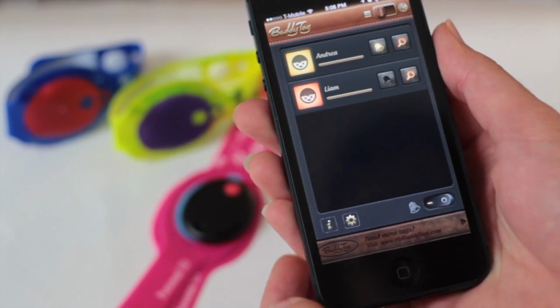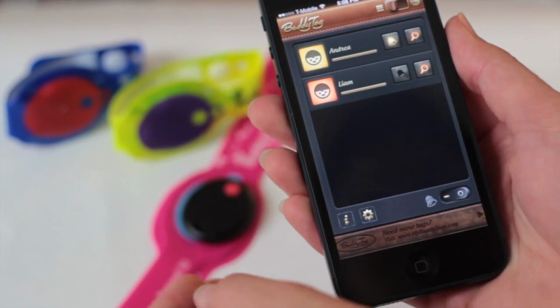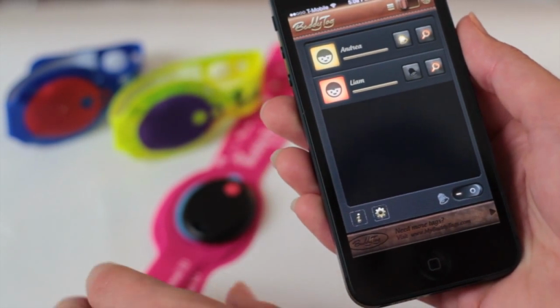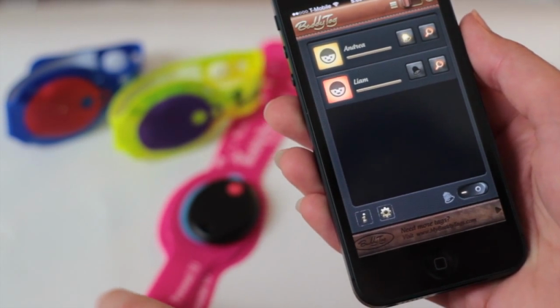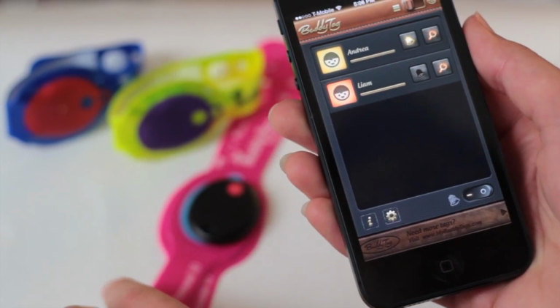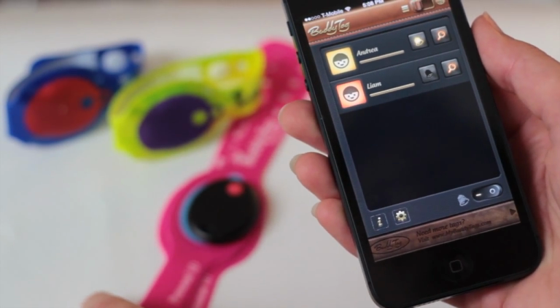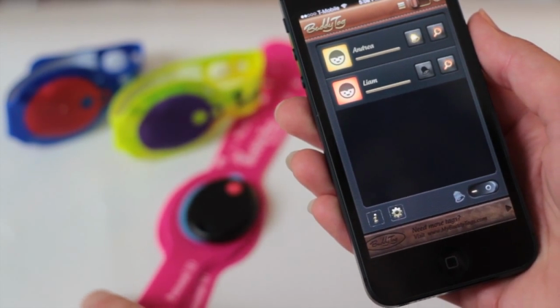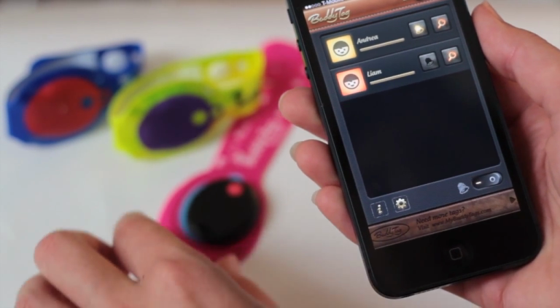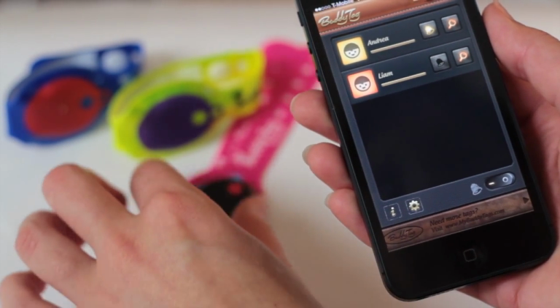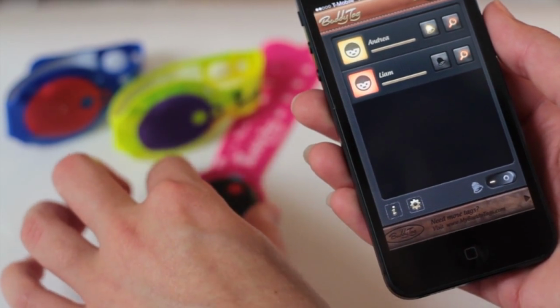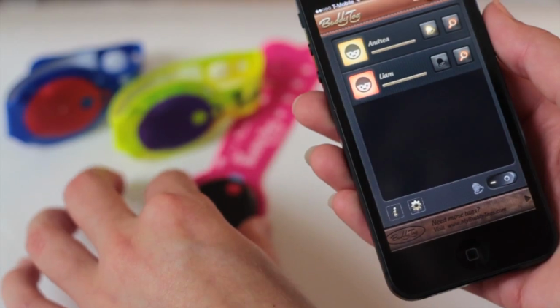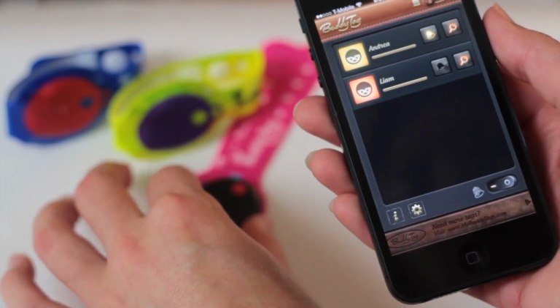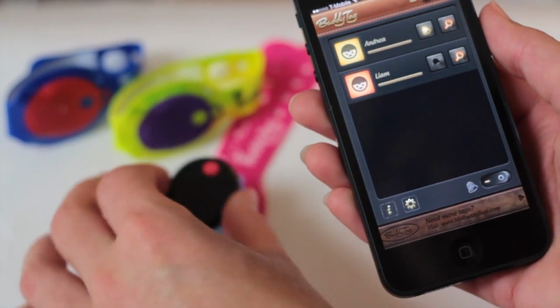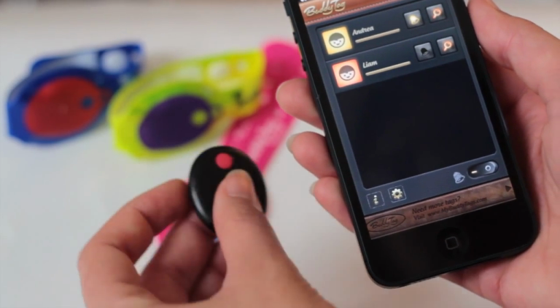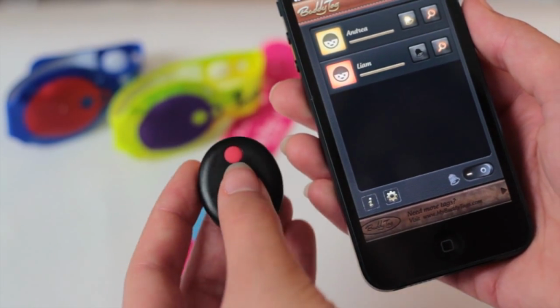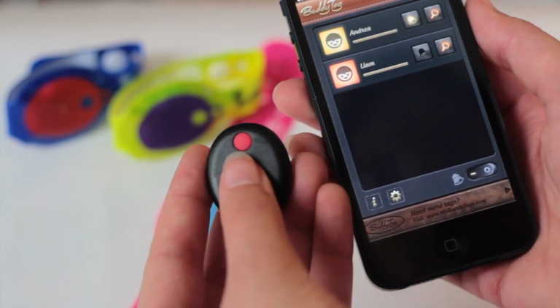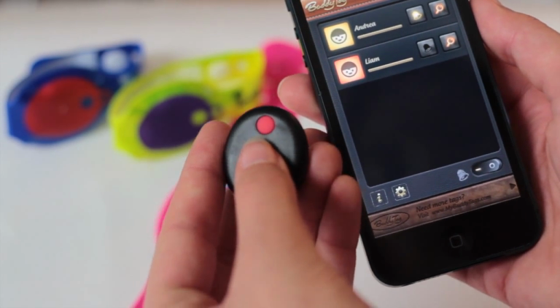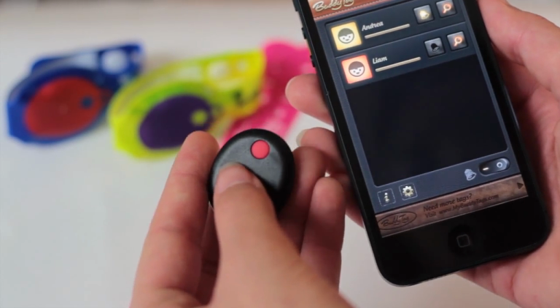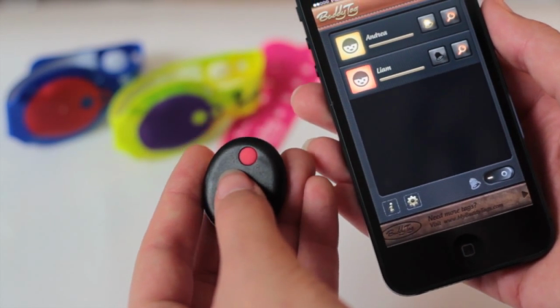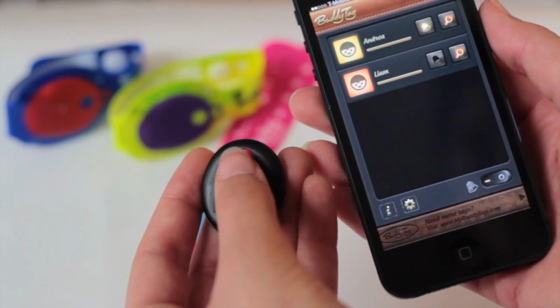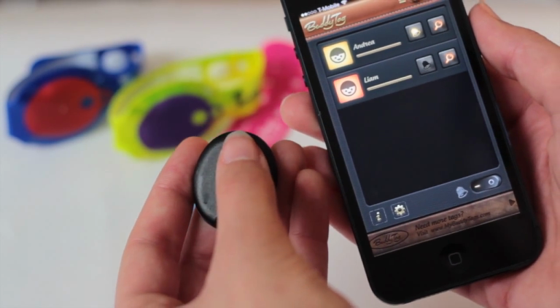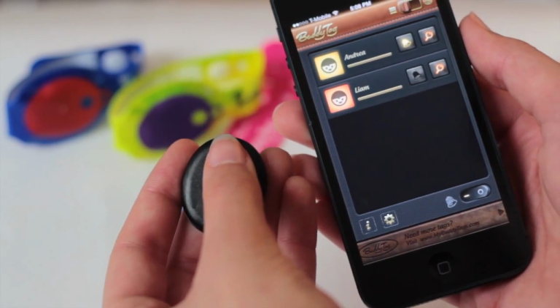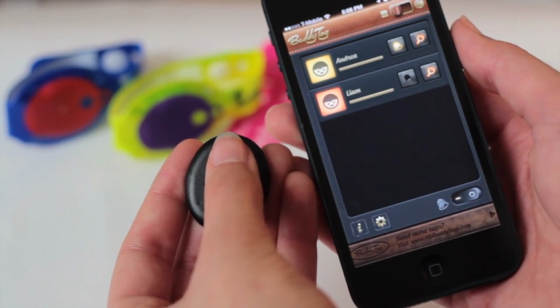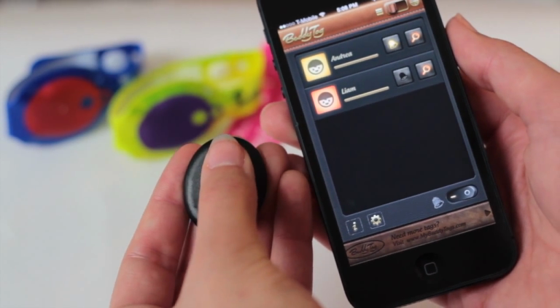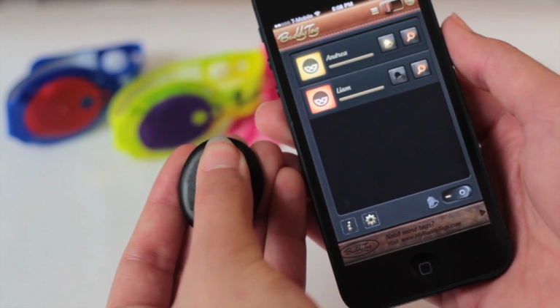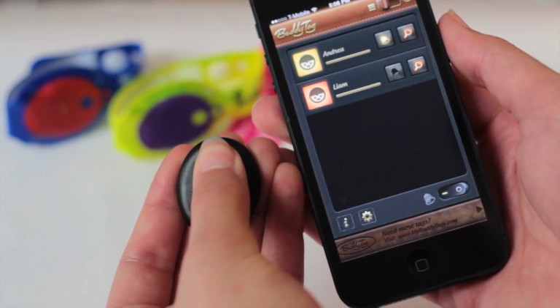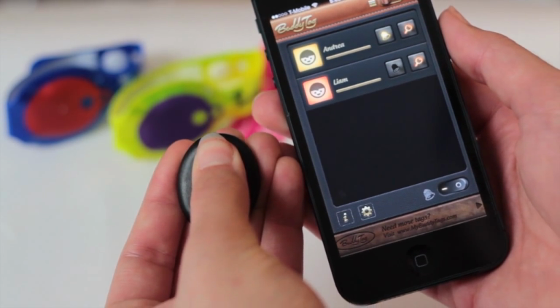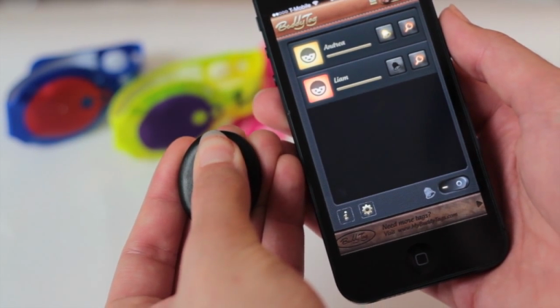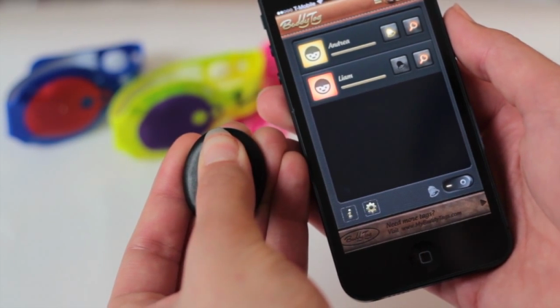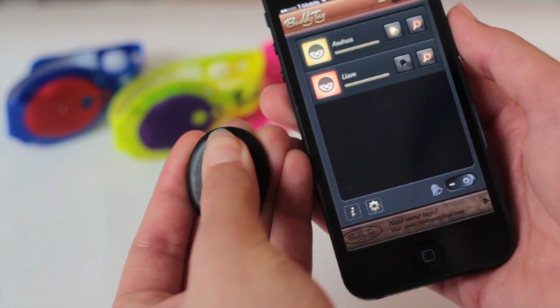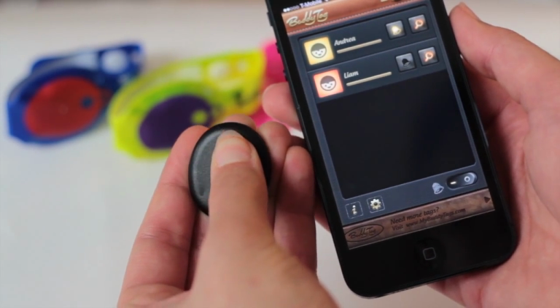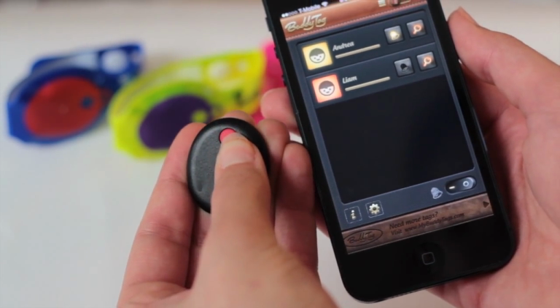So many features in this easy-to-use app. I hope you will find BuddyTag as useful as it is for me and my son.